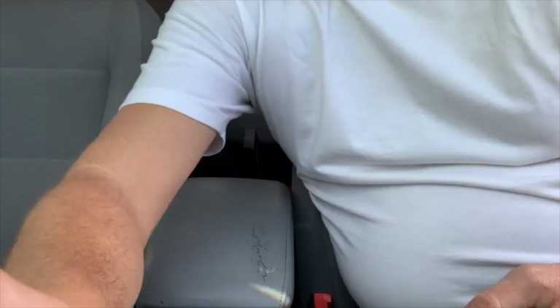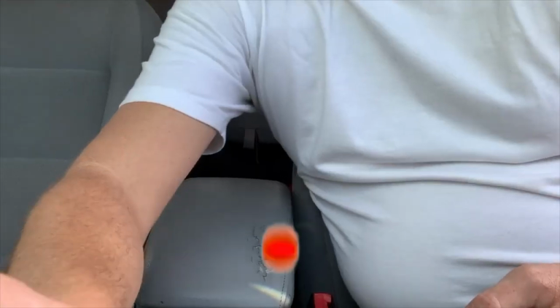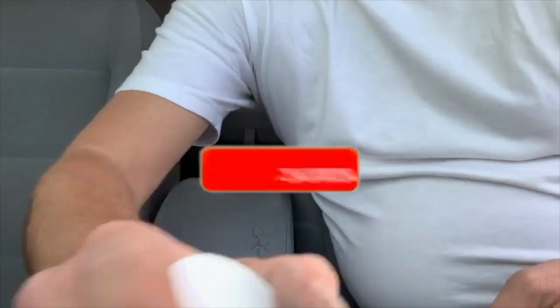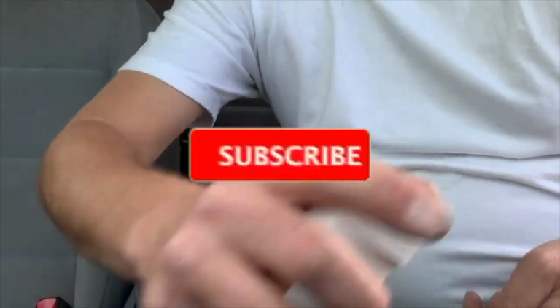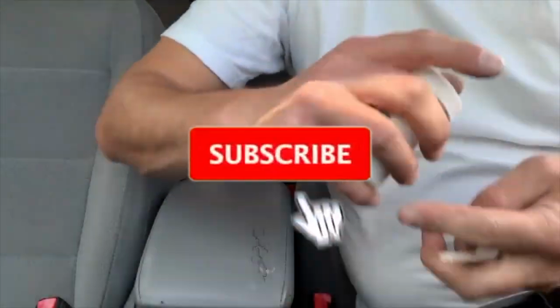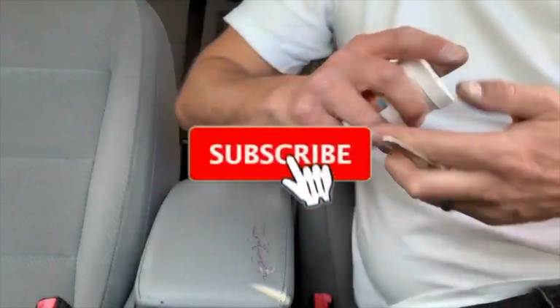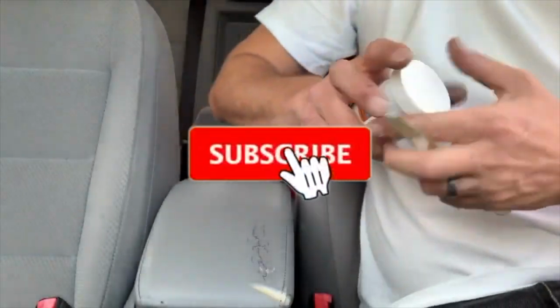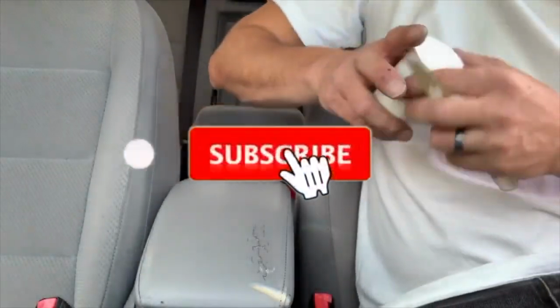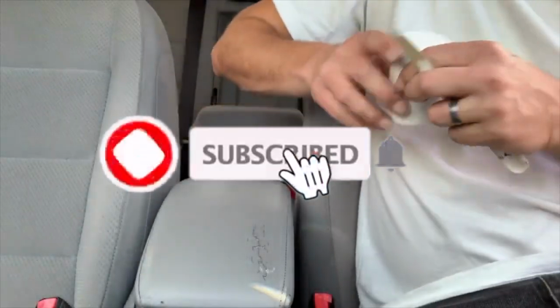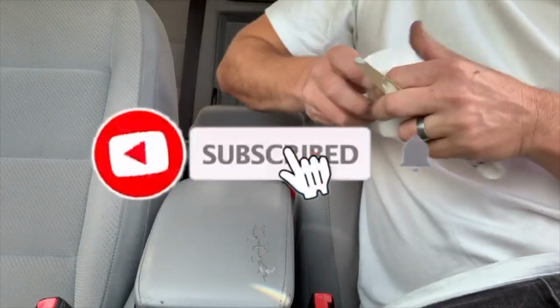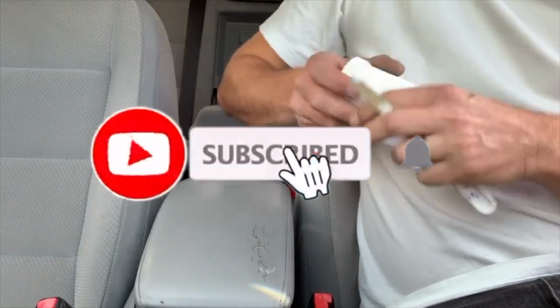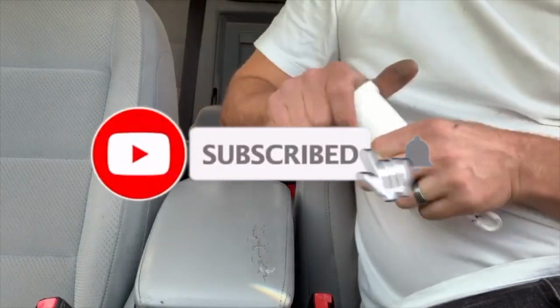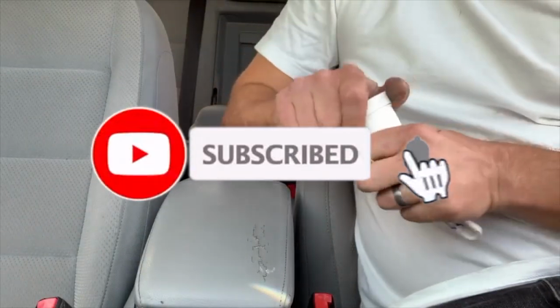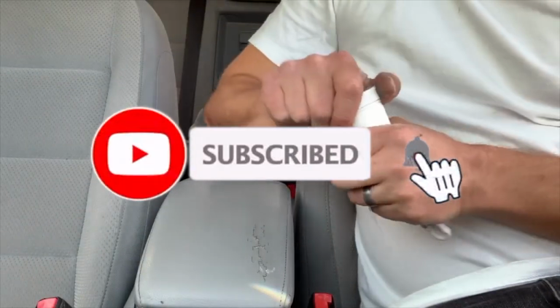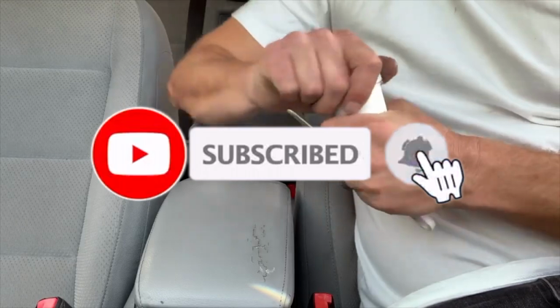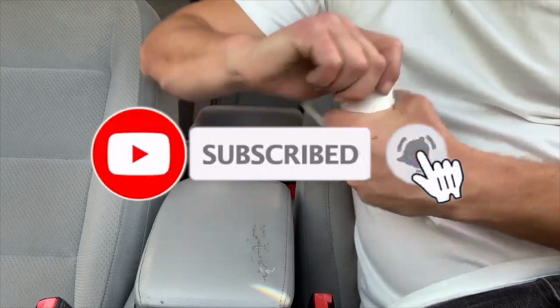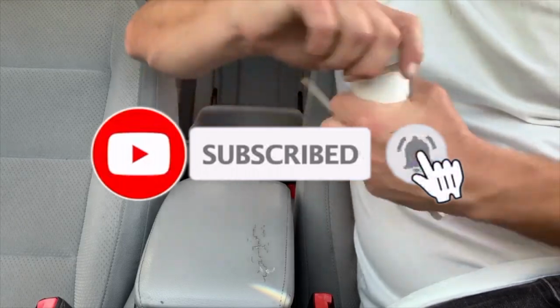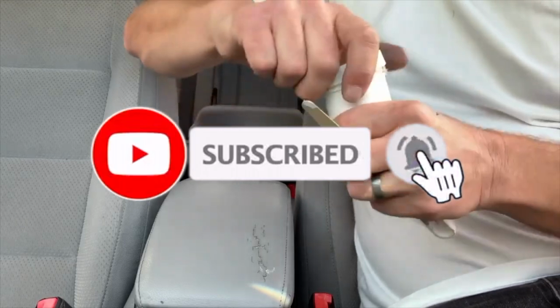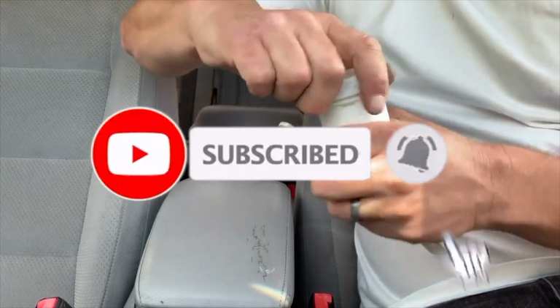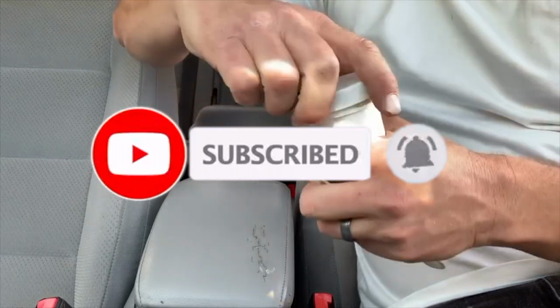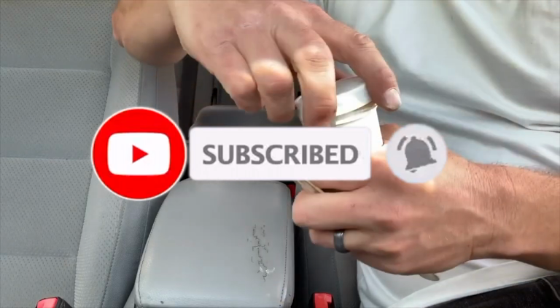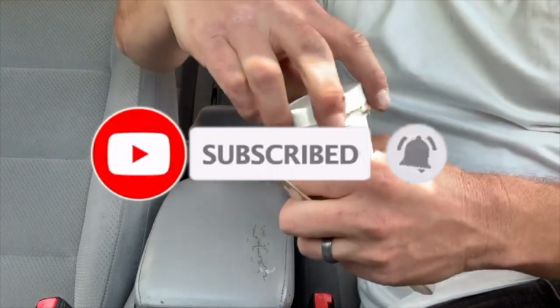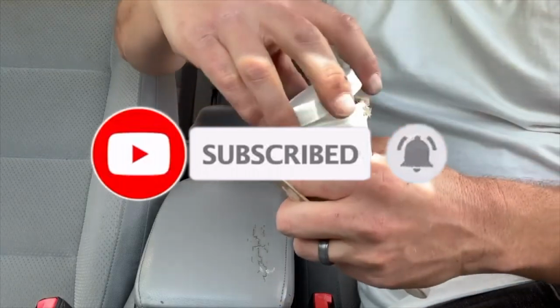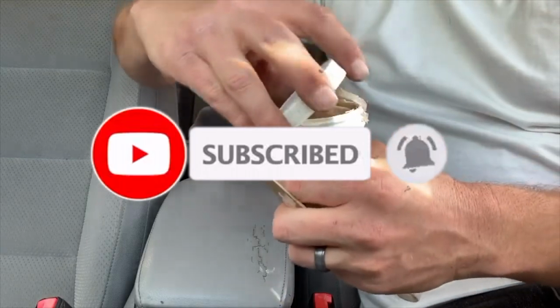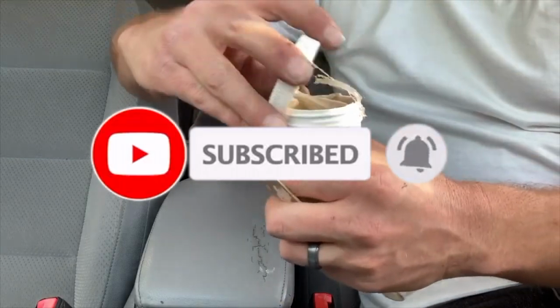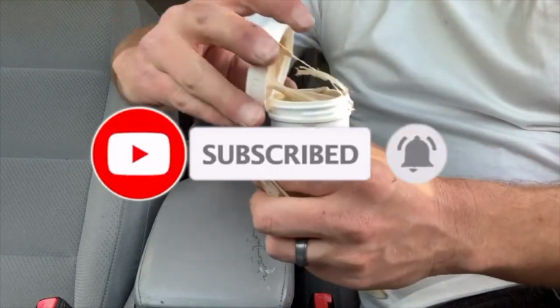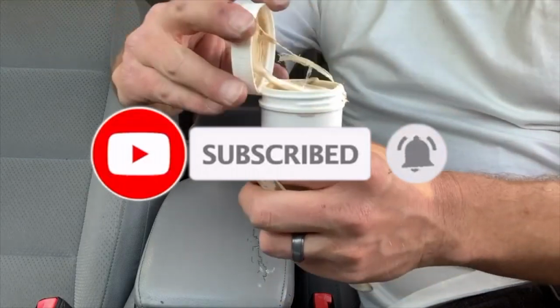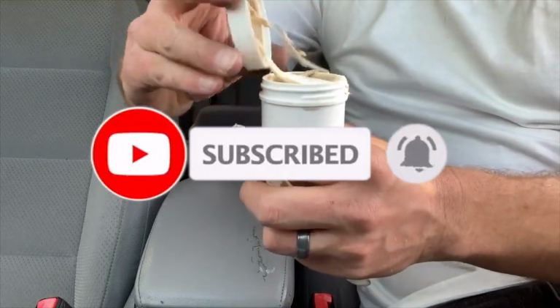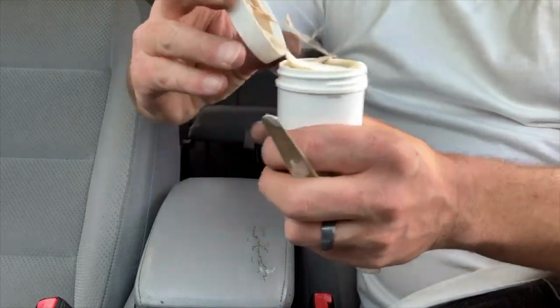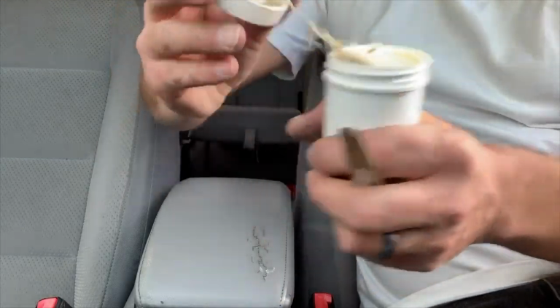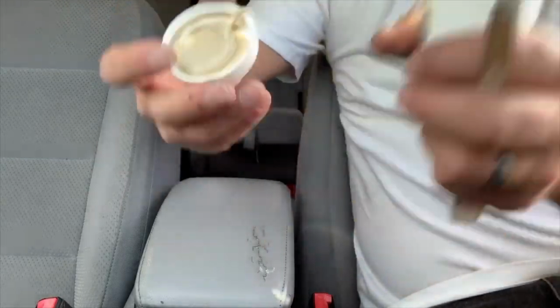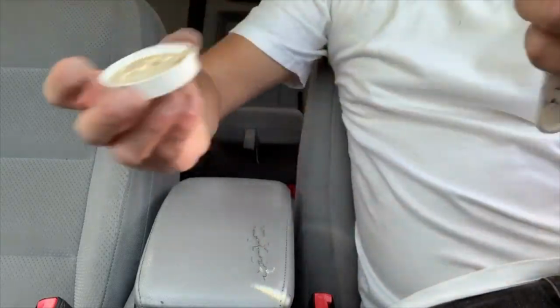Before we get started, go ahead and hit that subscribe button, turn the notification bell on, and we will get right into it.